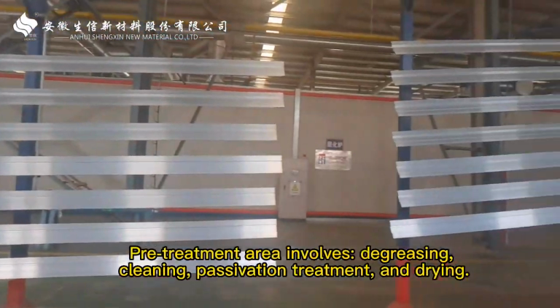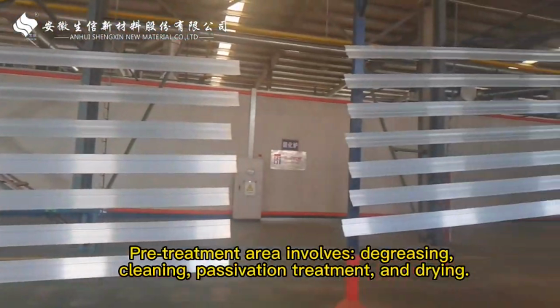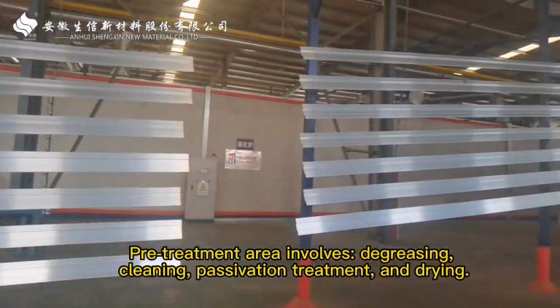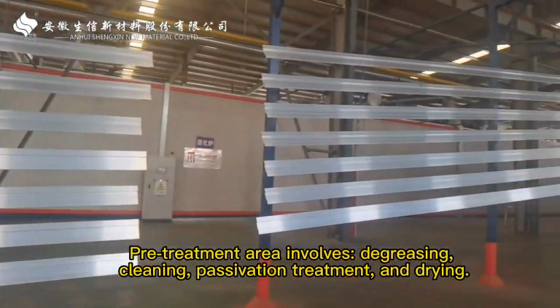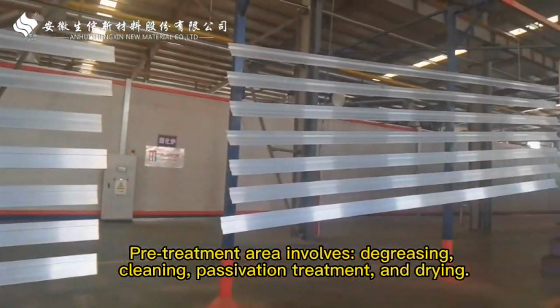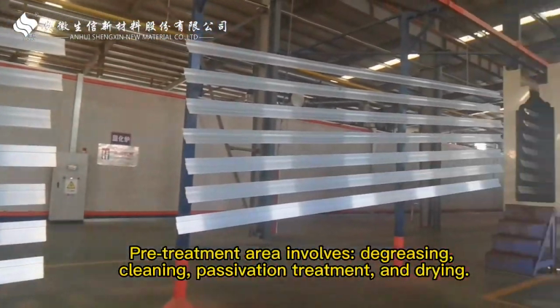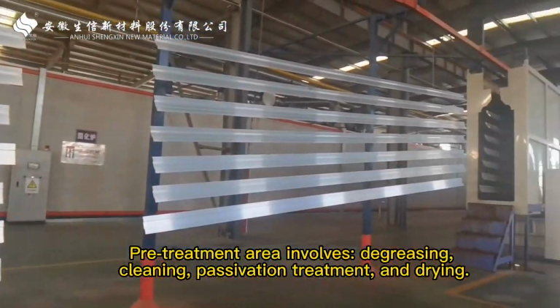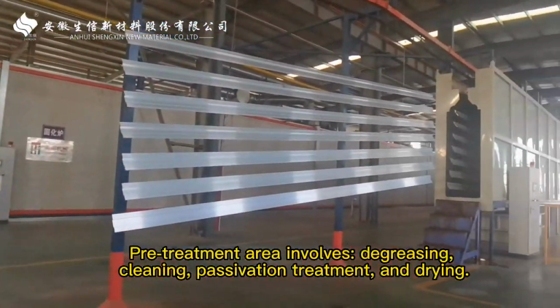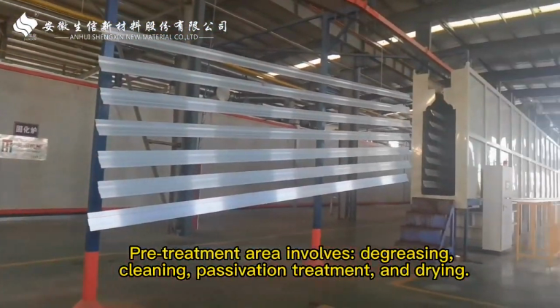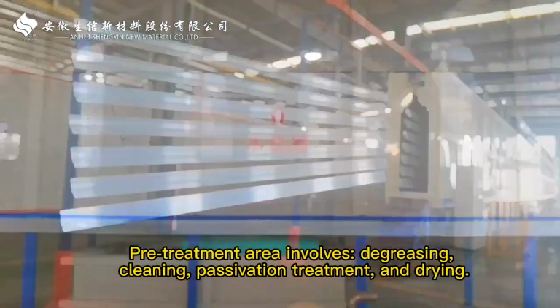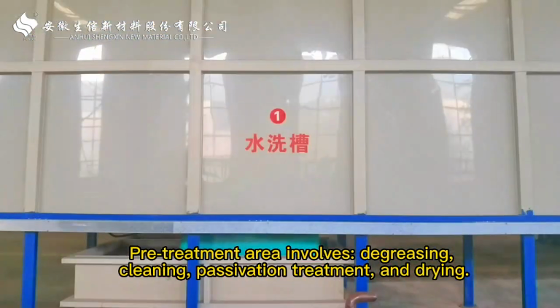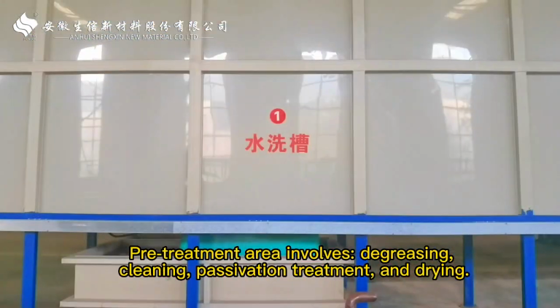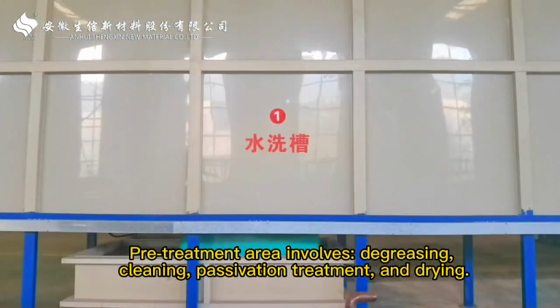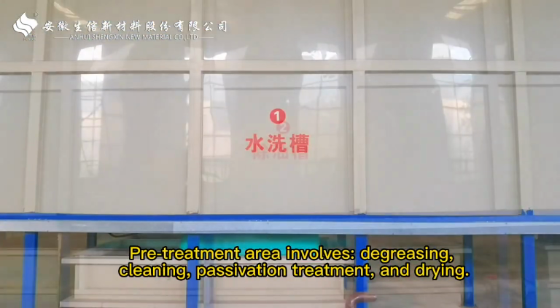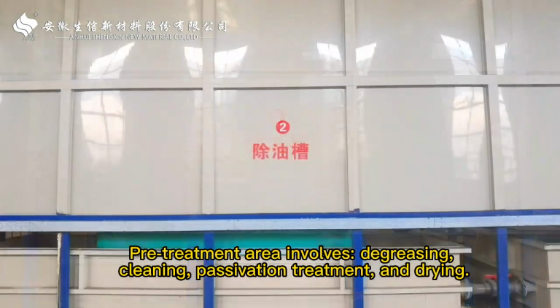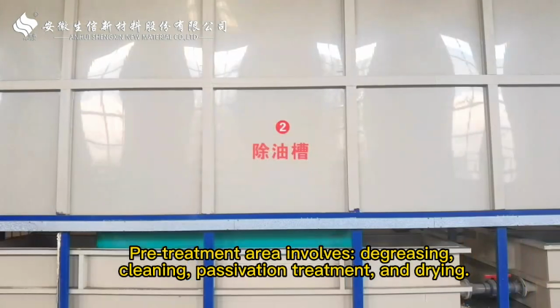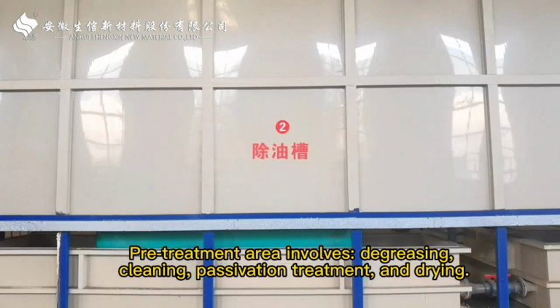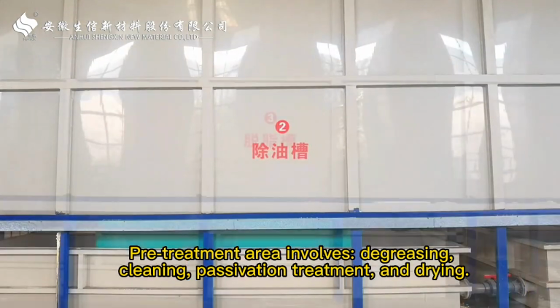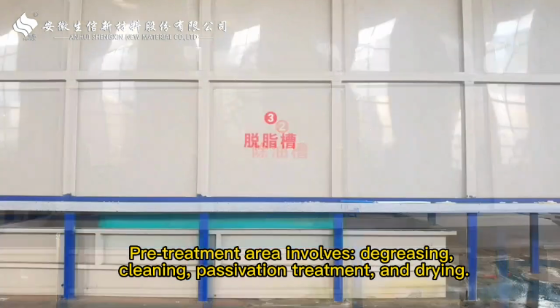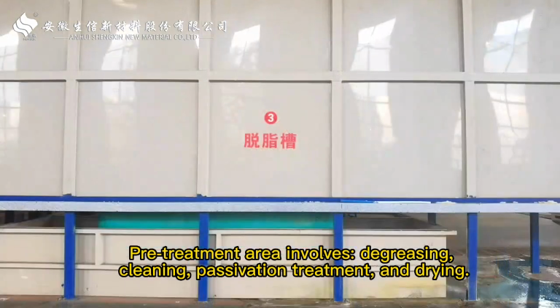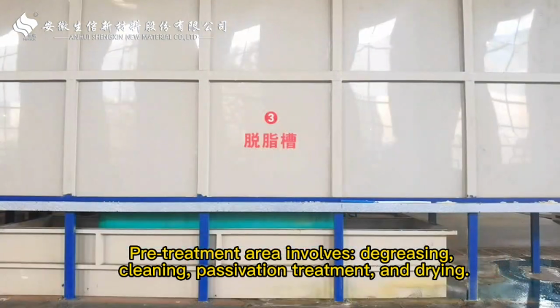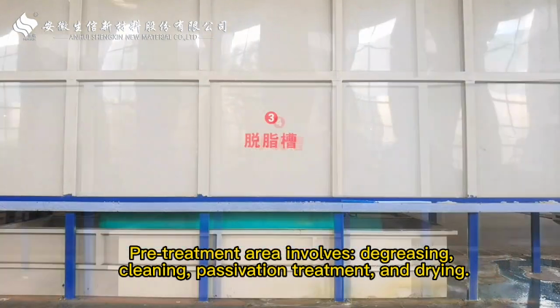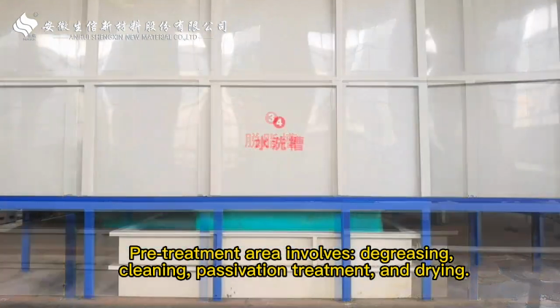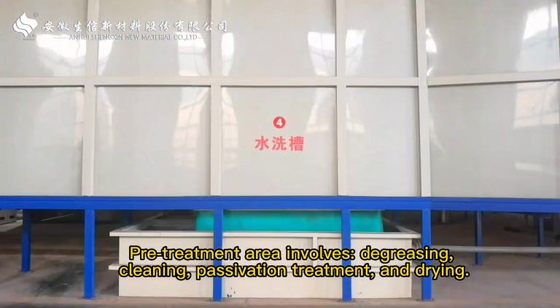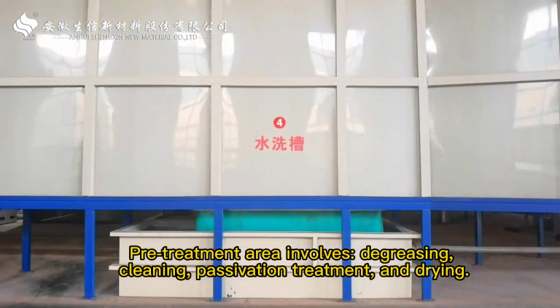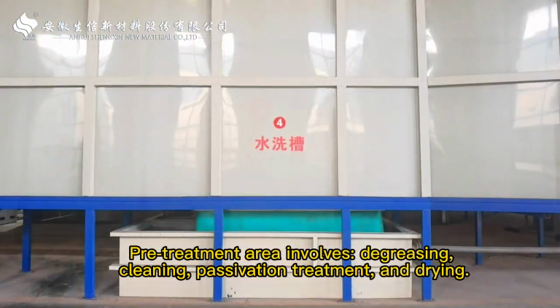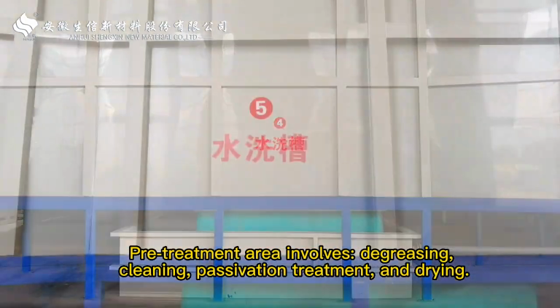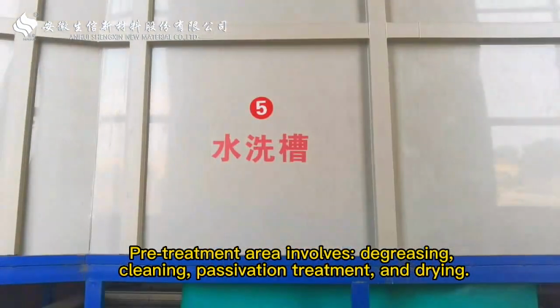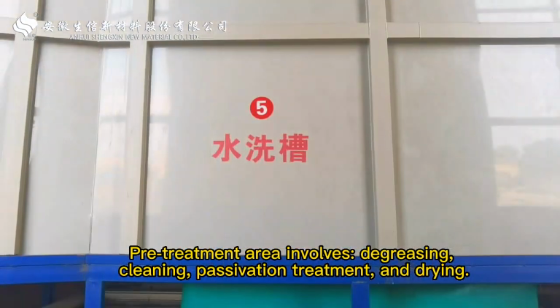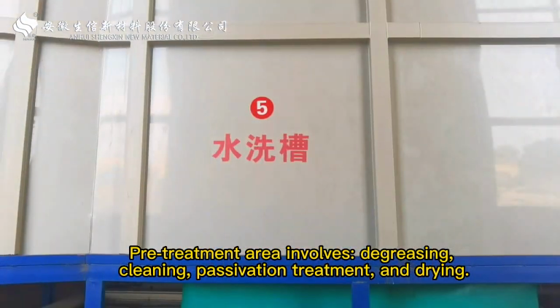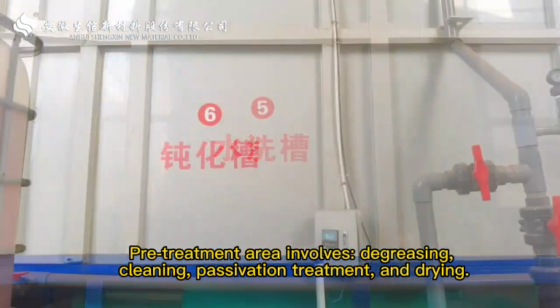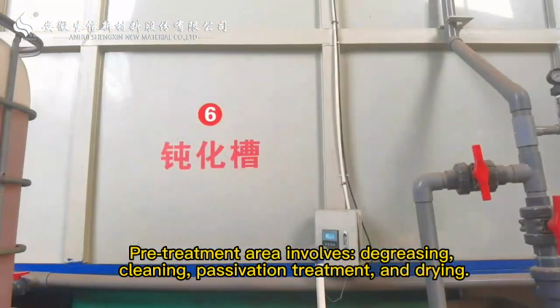The pre-treatment area involves degreasing, cleaning, preservation treatment, and drying.